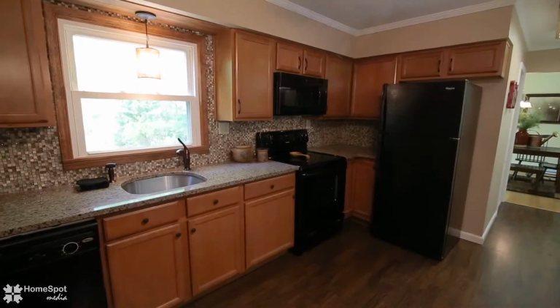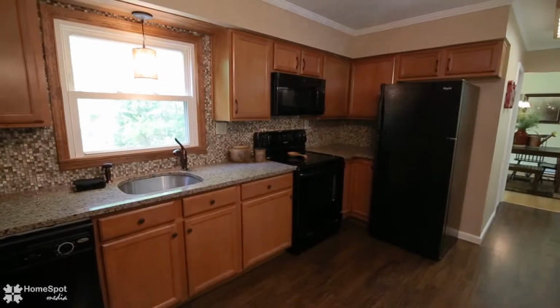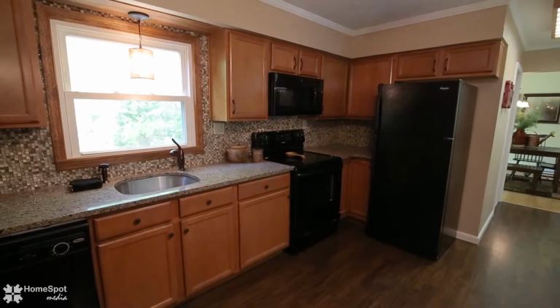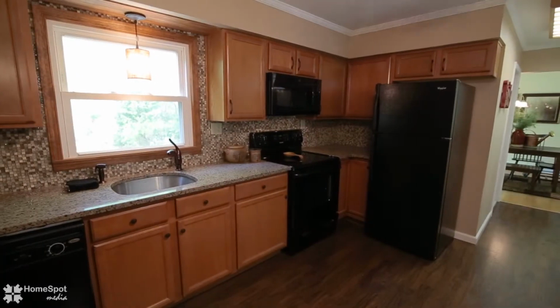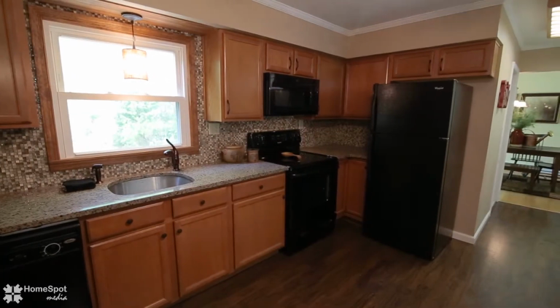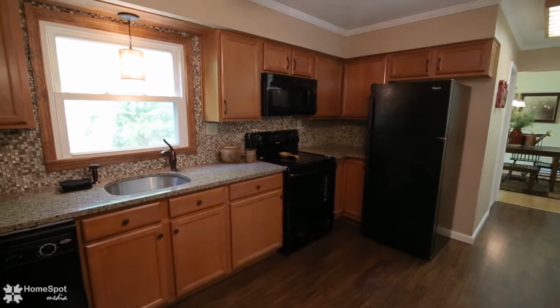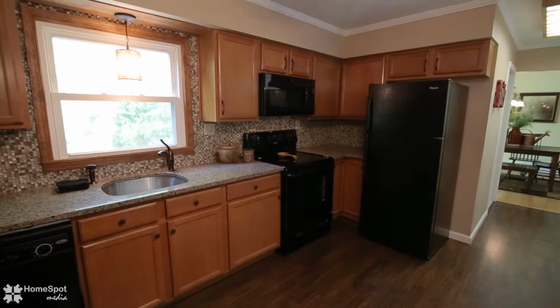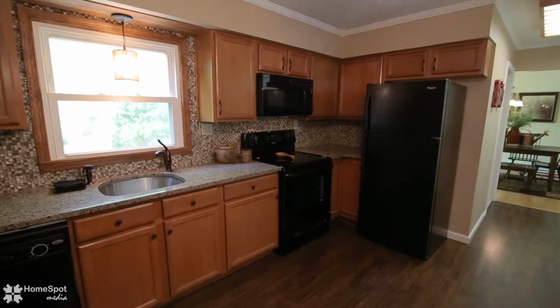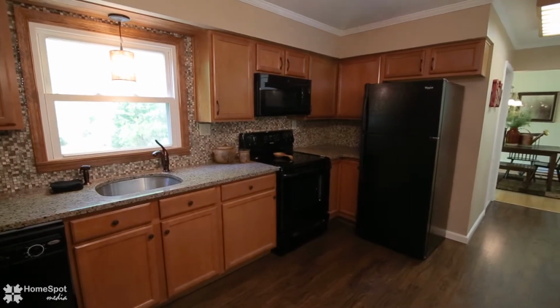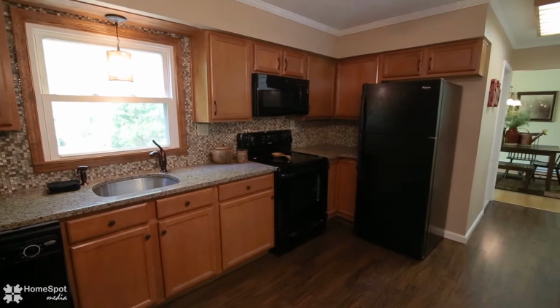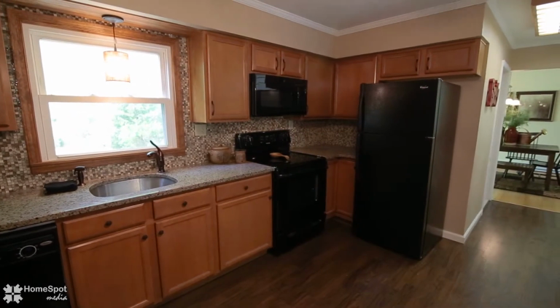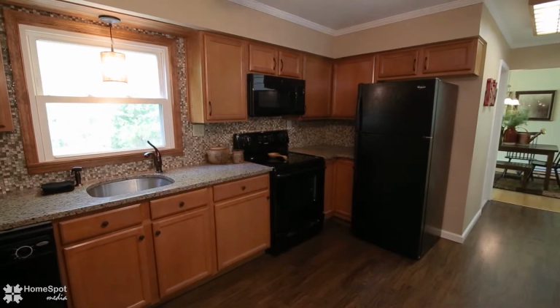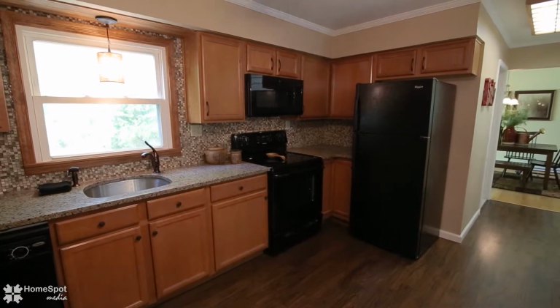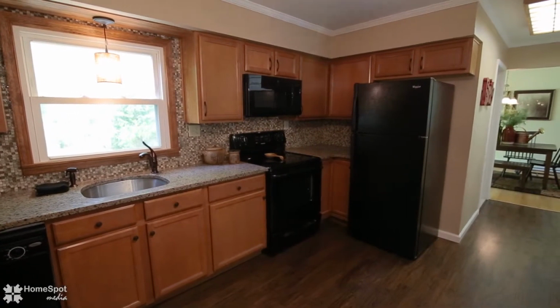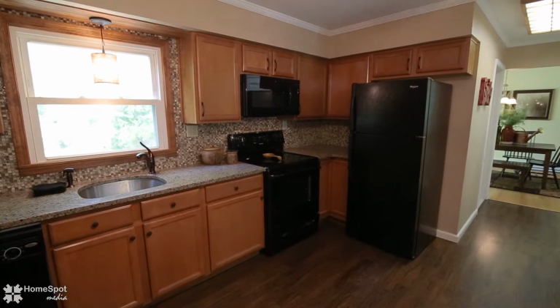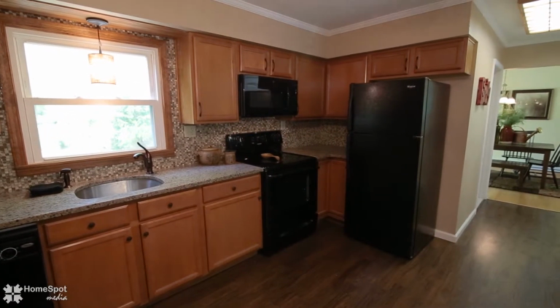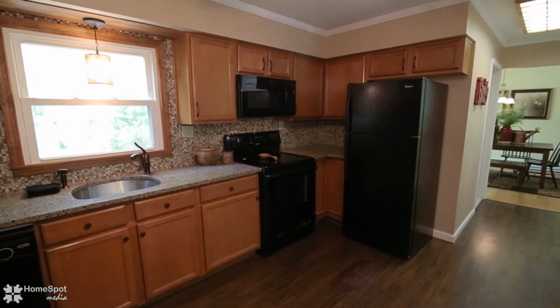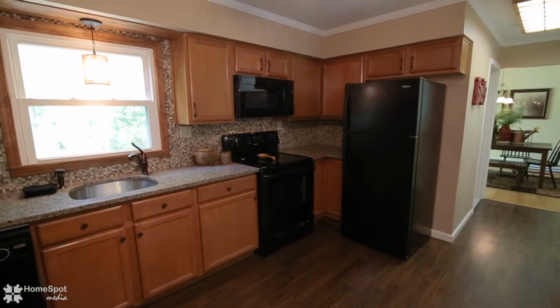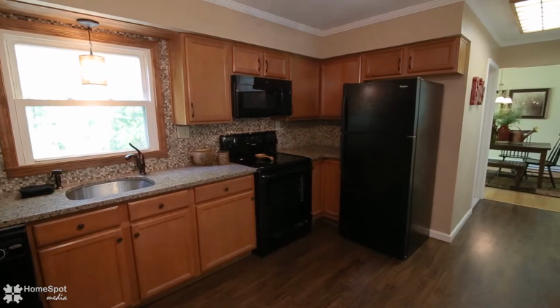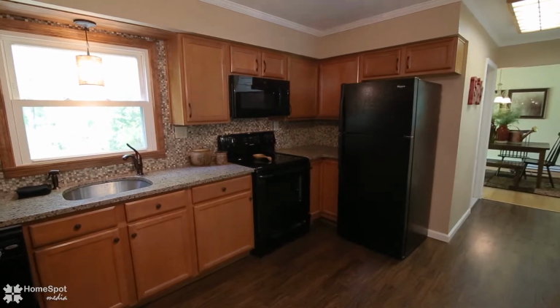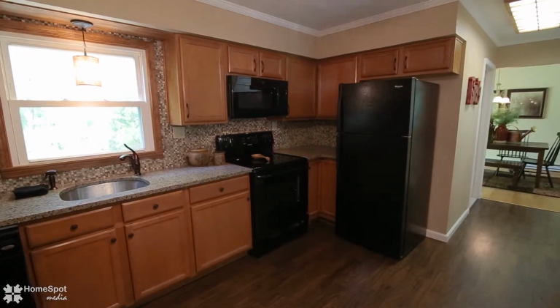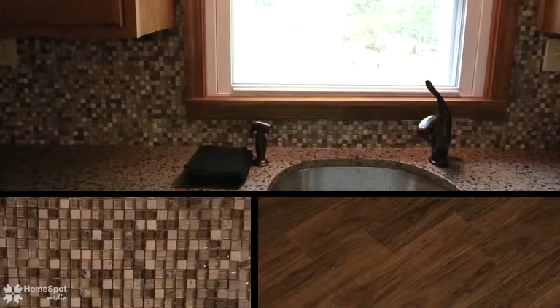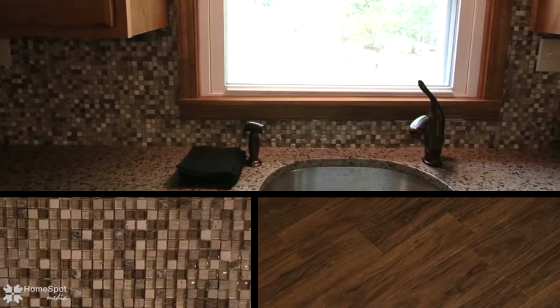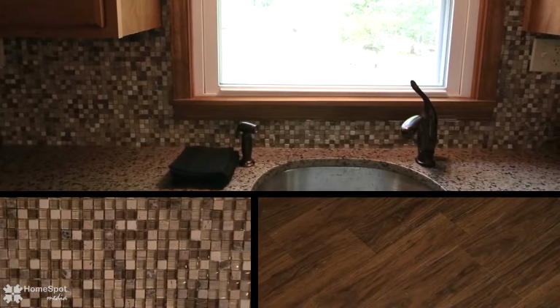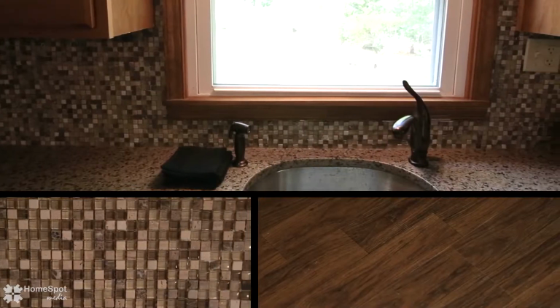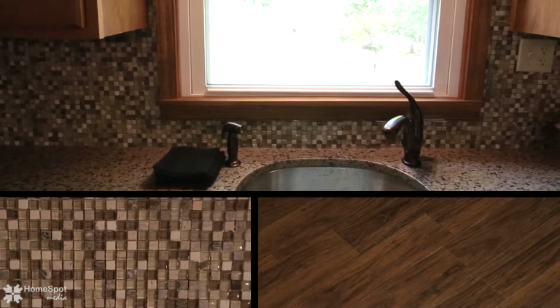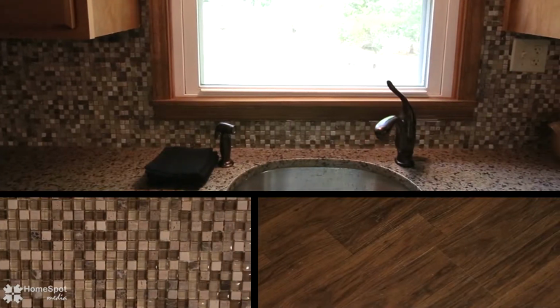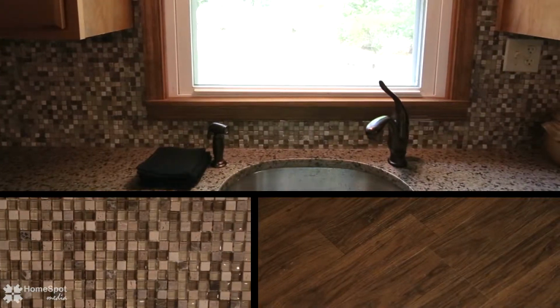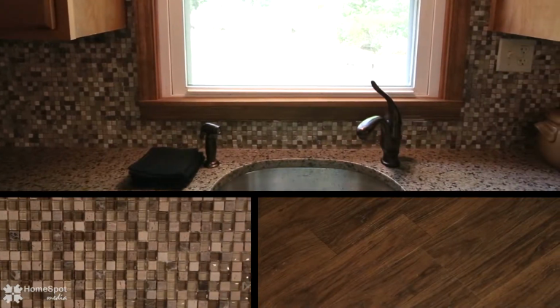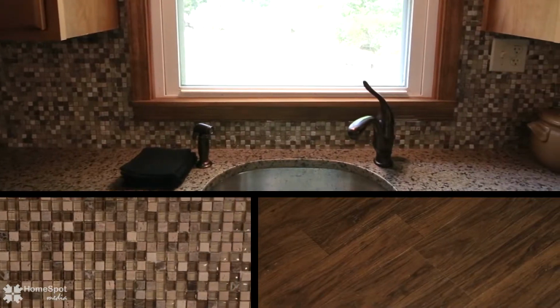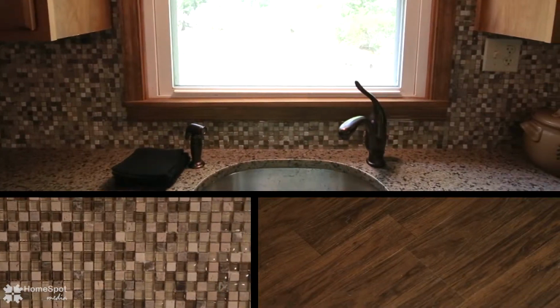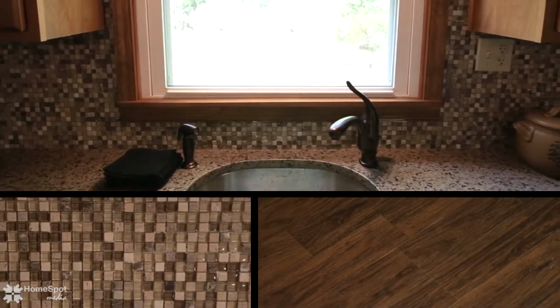Proceeding to the new kitchen, you'll find the cabinets, appliances, and granite countertops very tasteful and appealing.